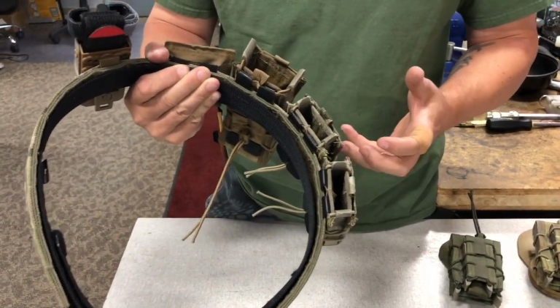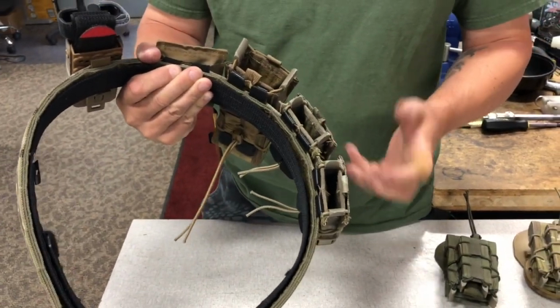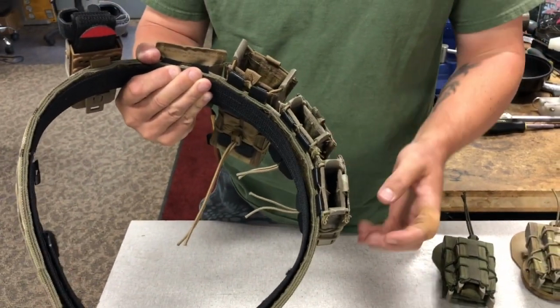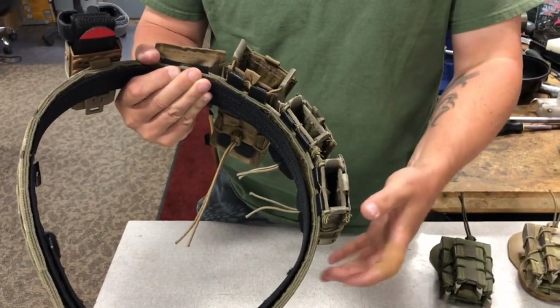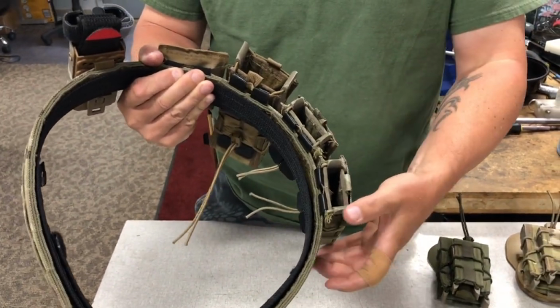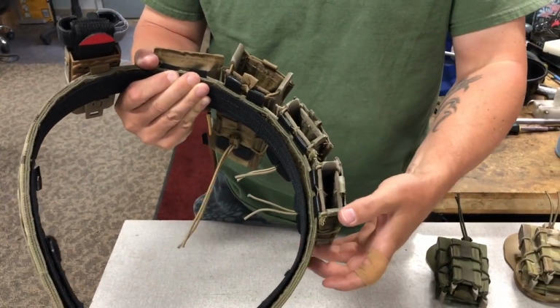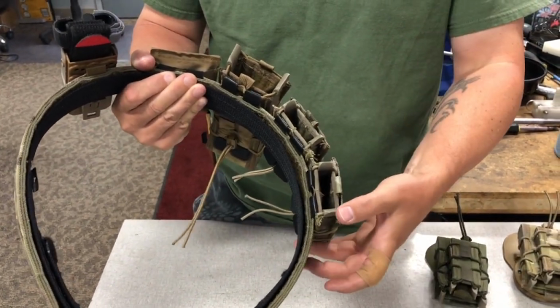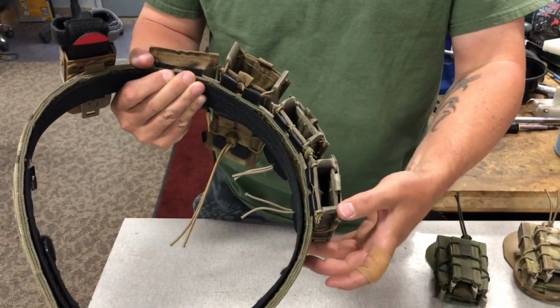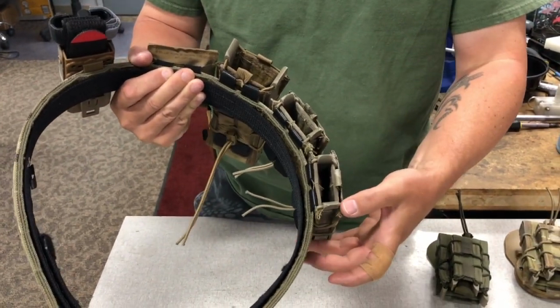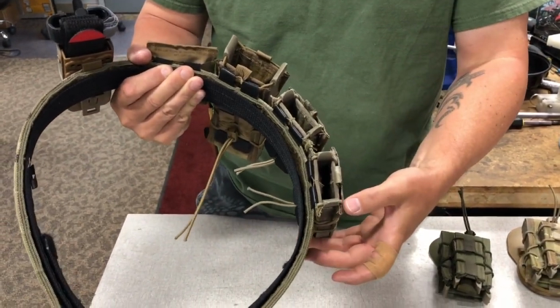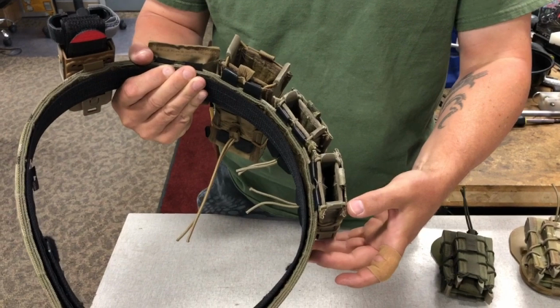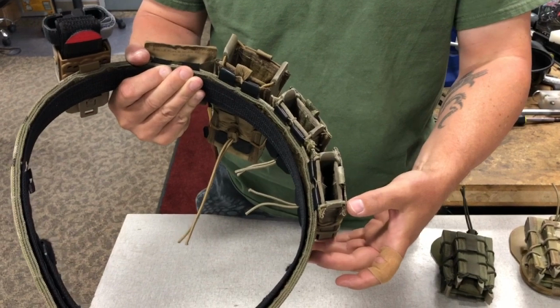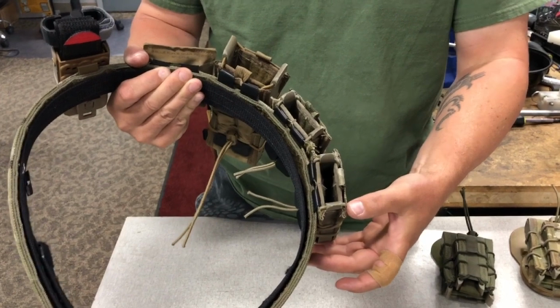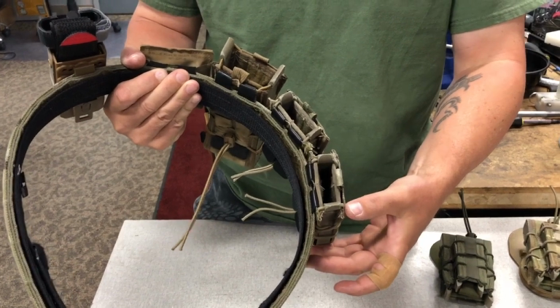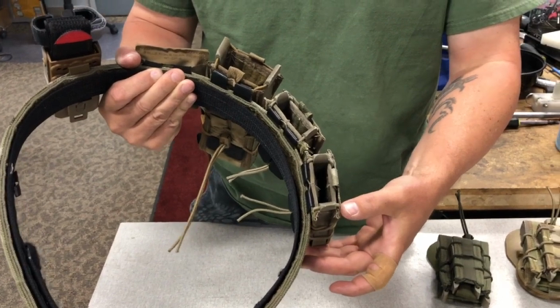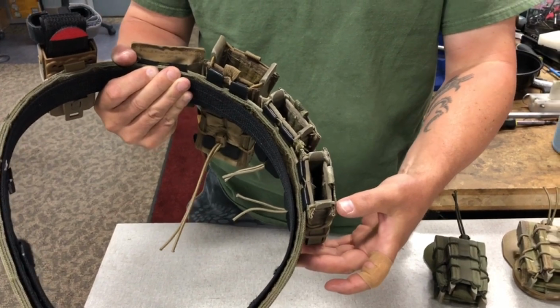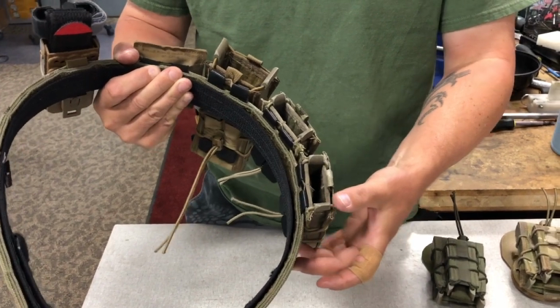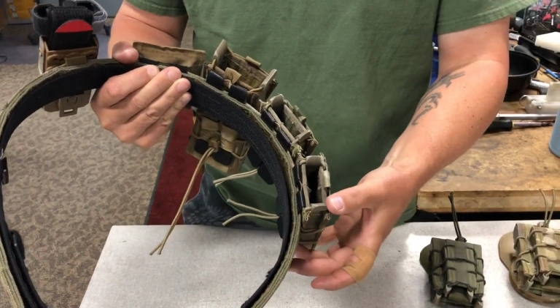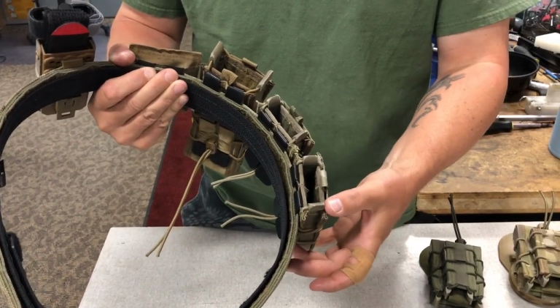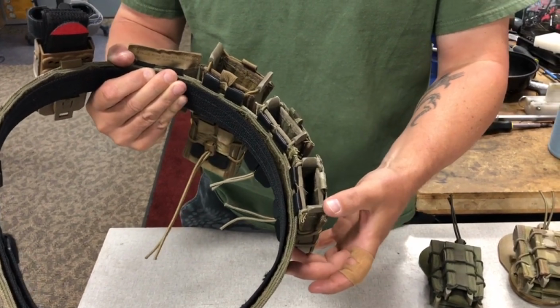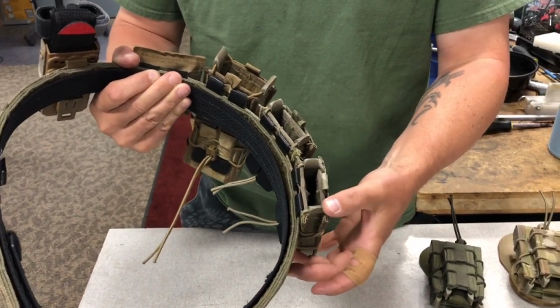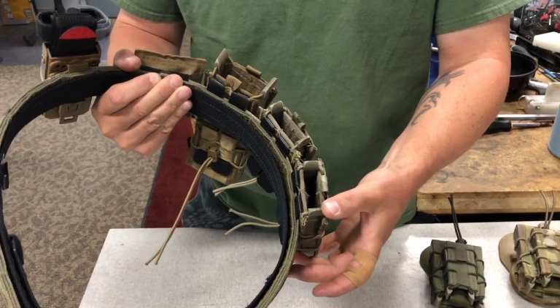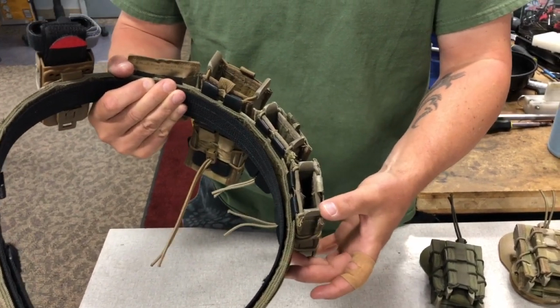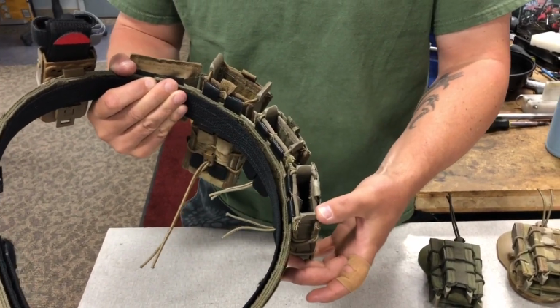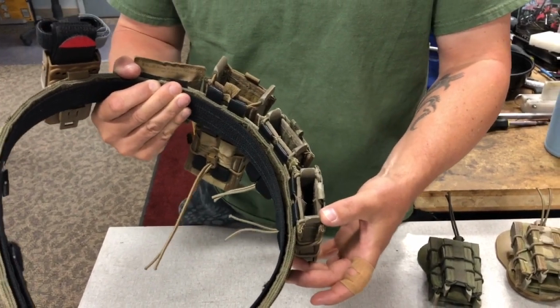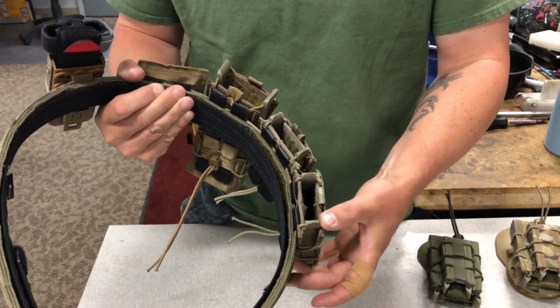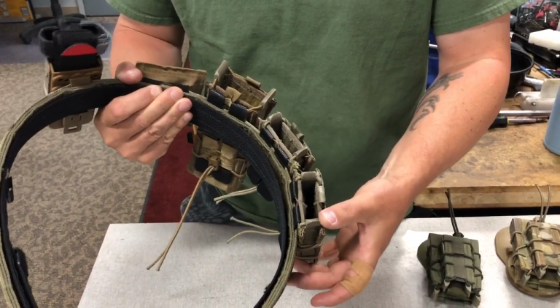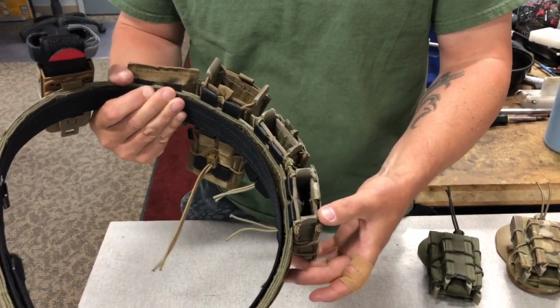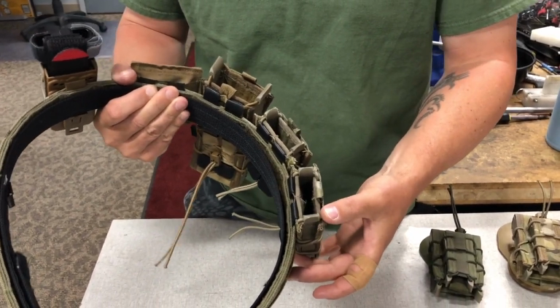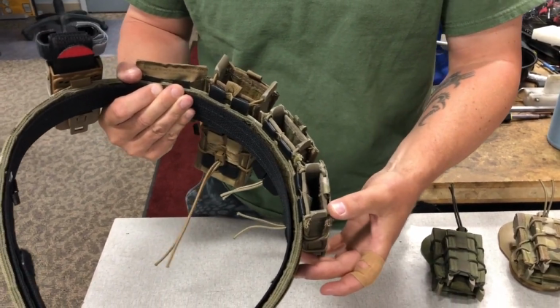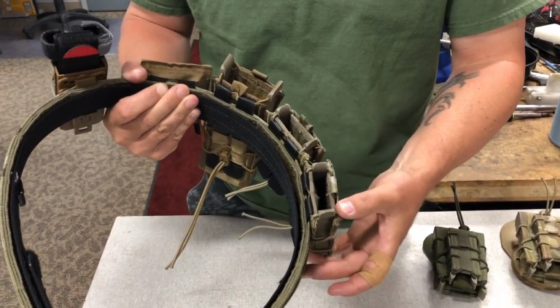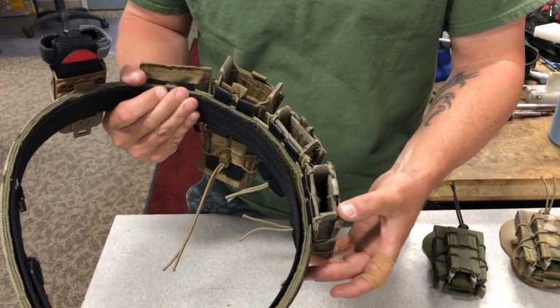So it's a real simple modification to the TACO, but it does make a significant difference when it comes to comfort.